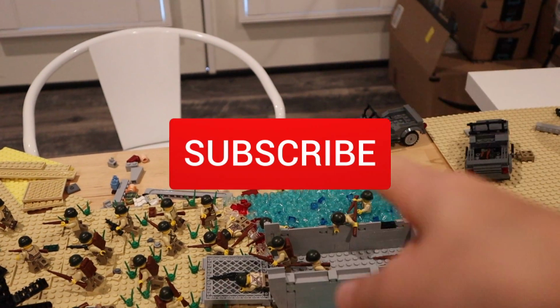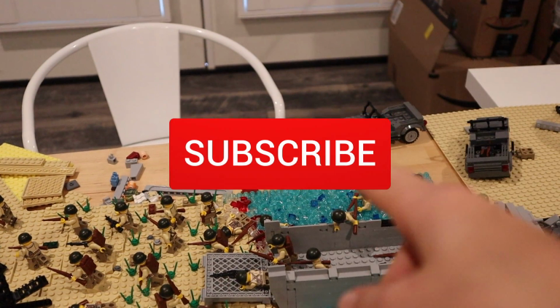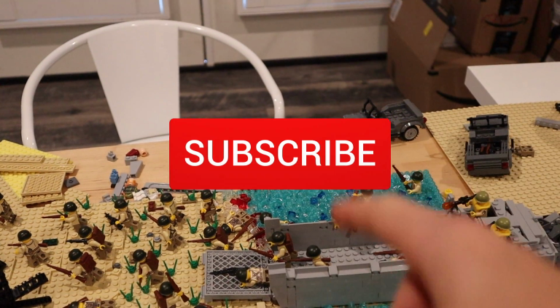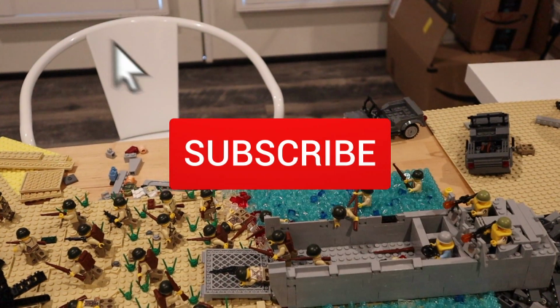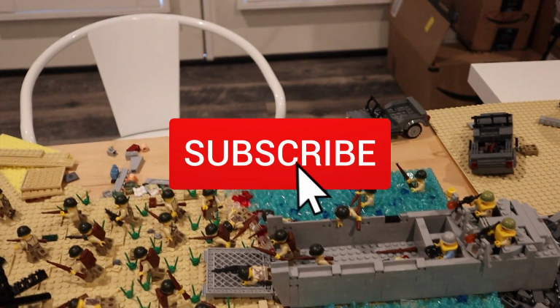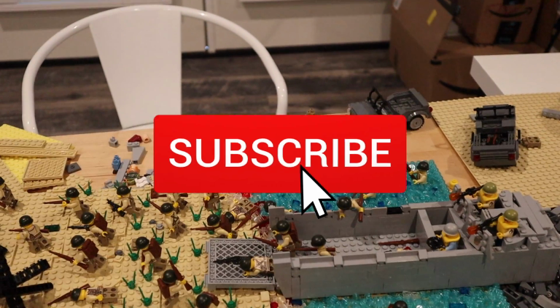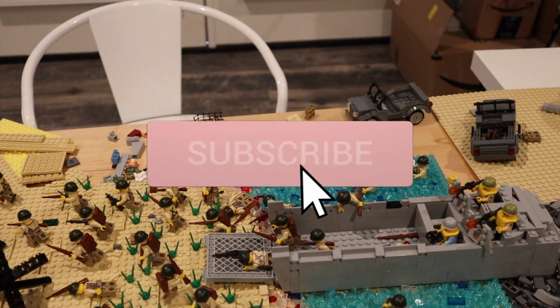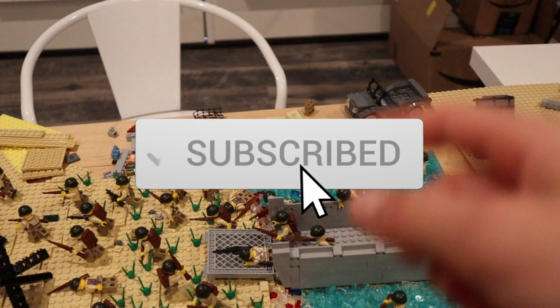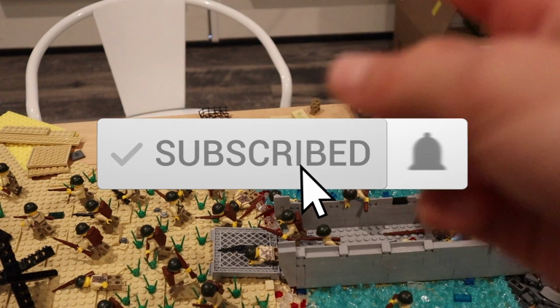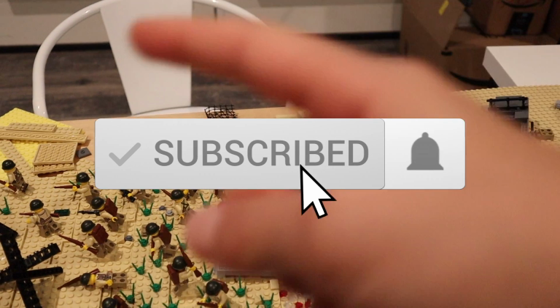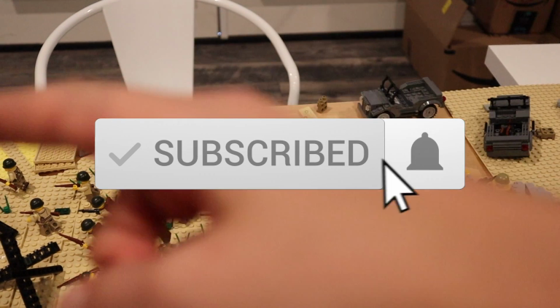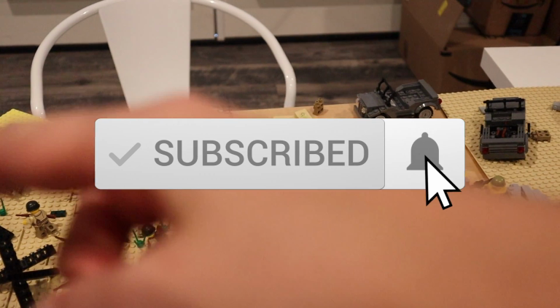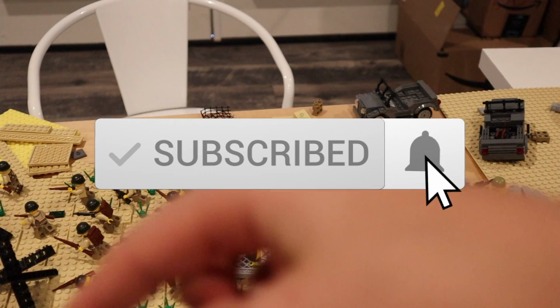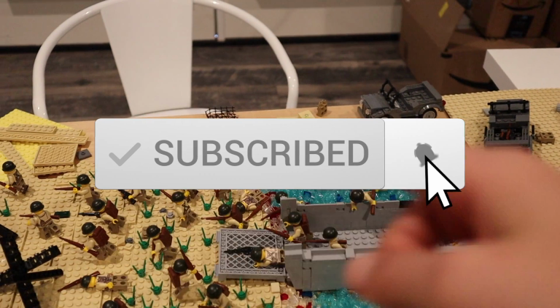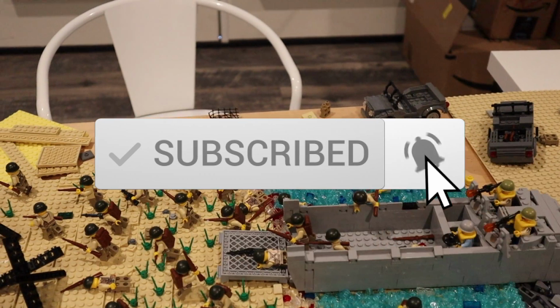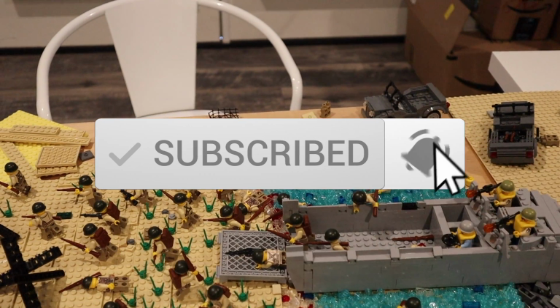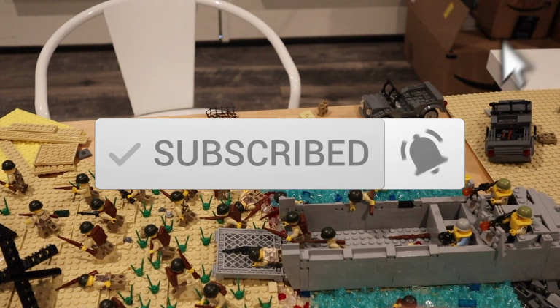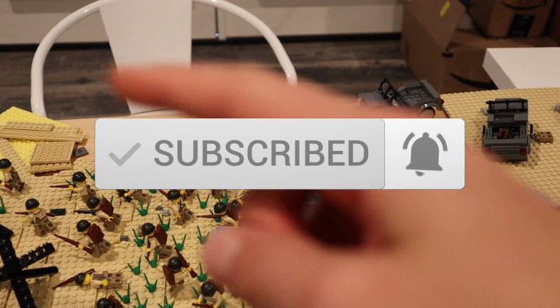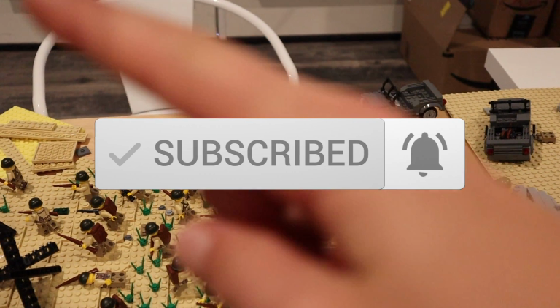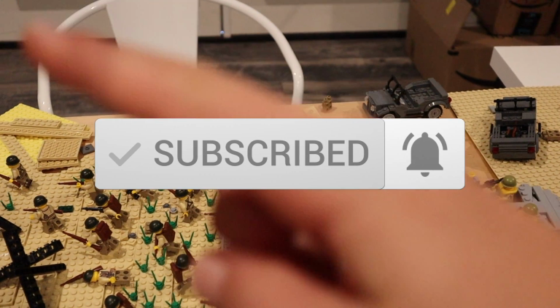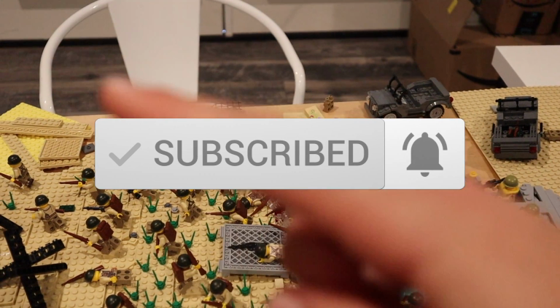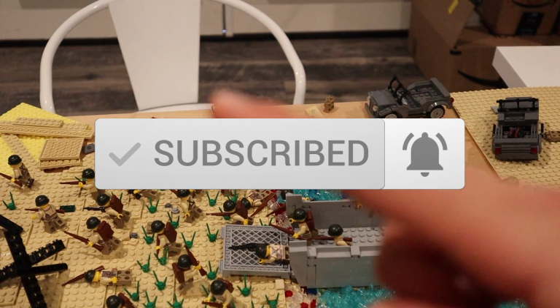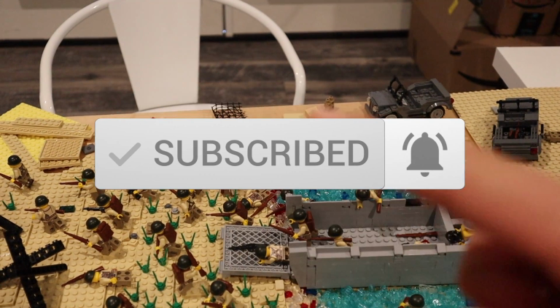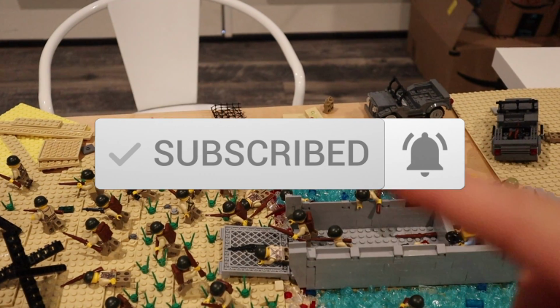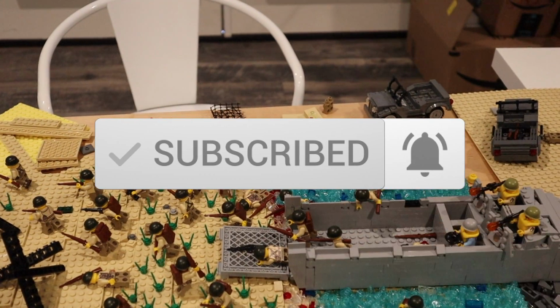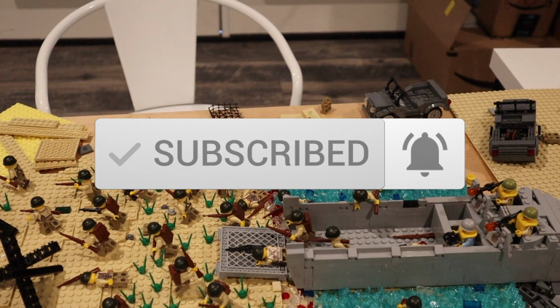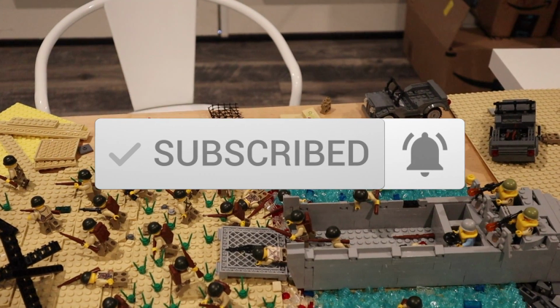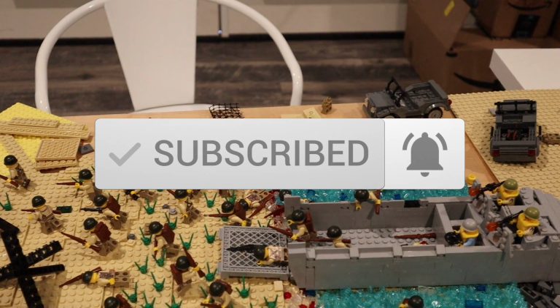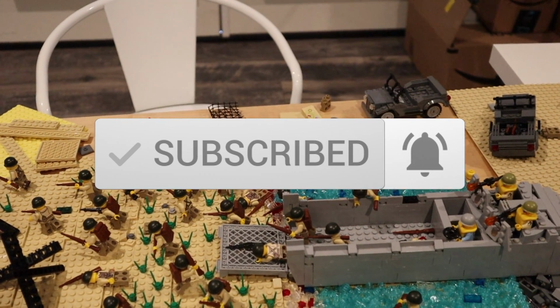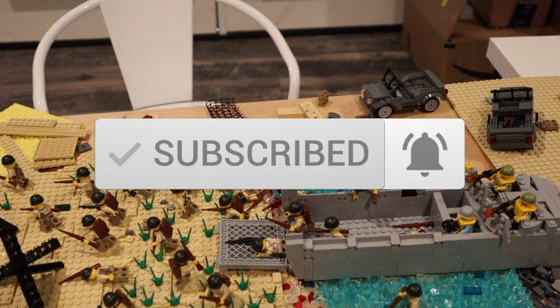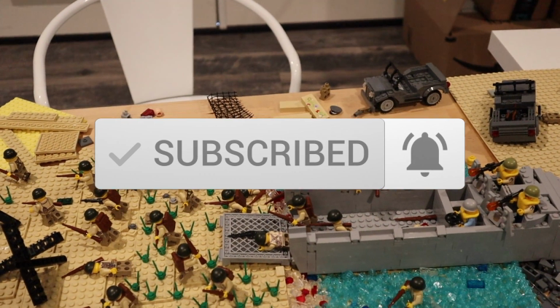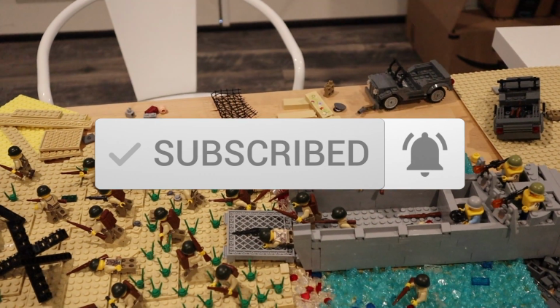Thanks for watching my videos. If you haven't already subscribed and want to see more crazy videos like this, don't forget to subscribe. And we'll see you next time here on the Crazy Brick.